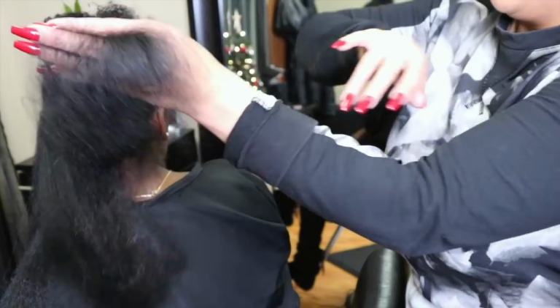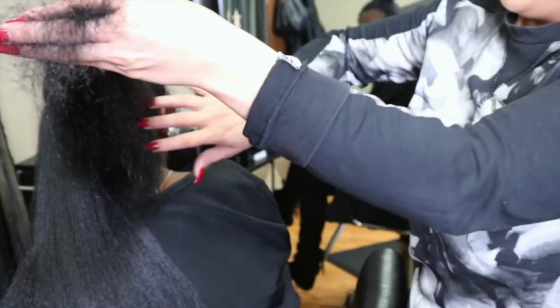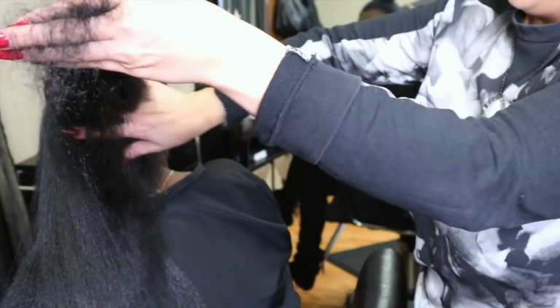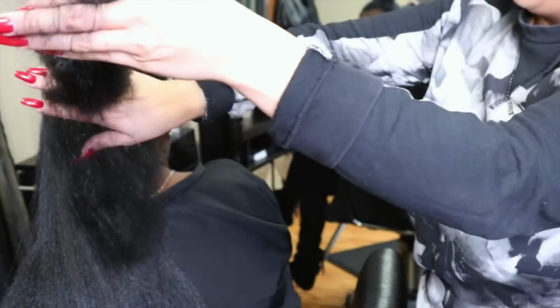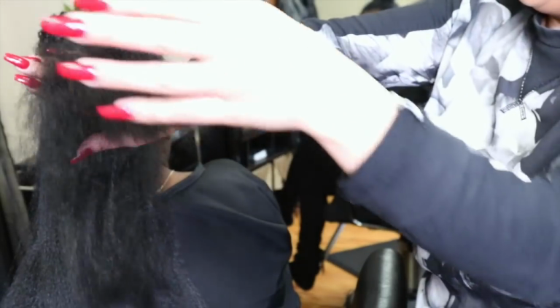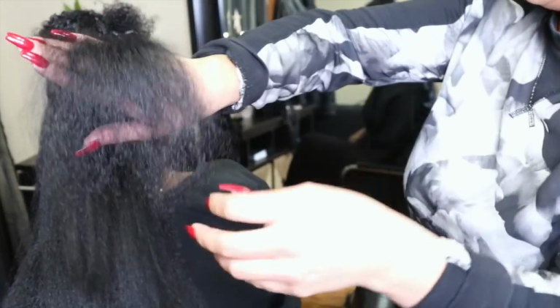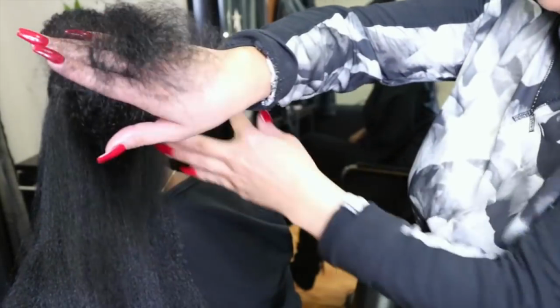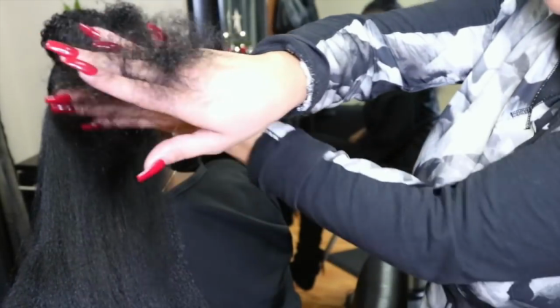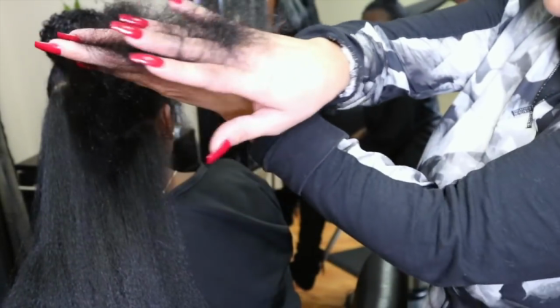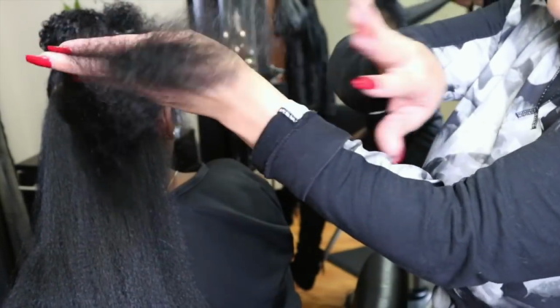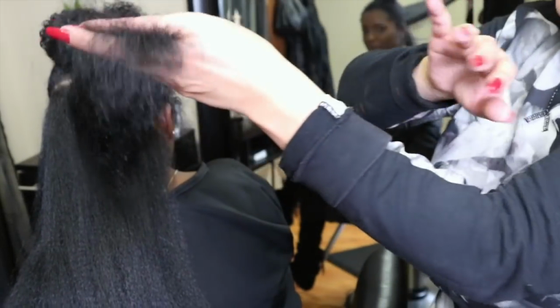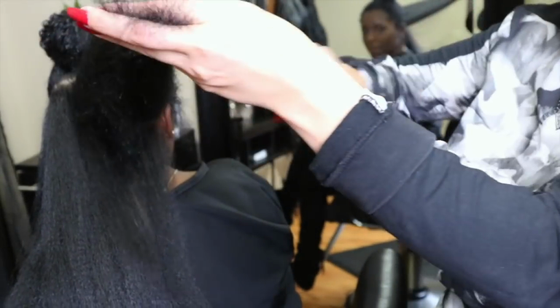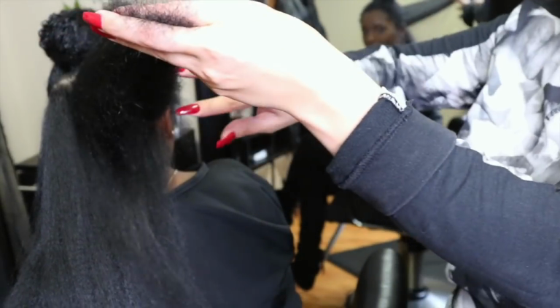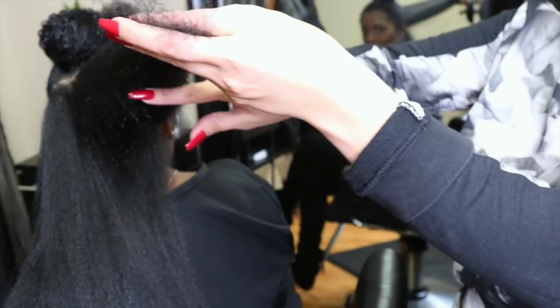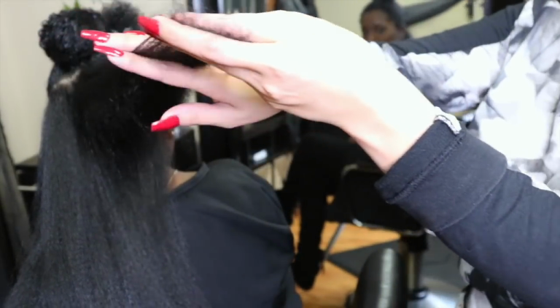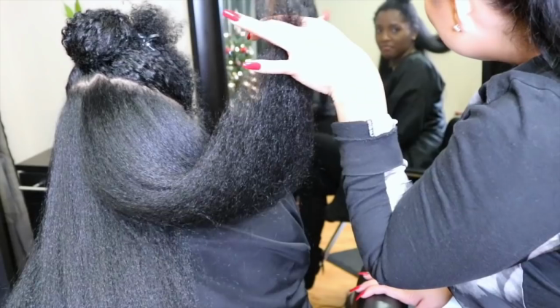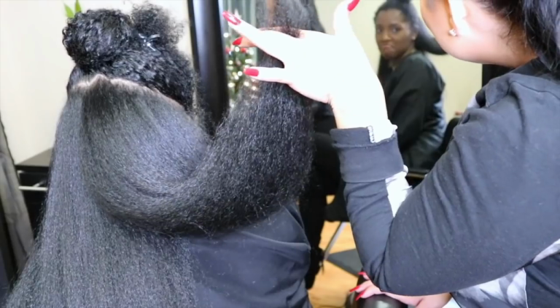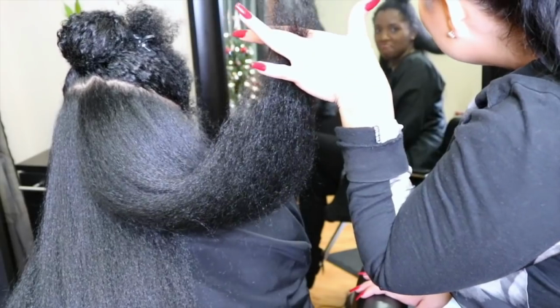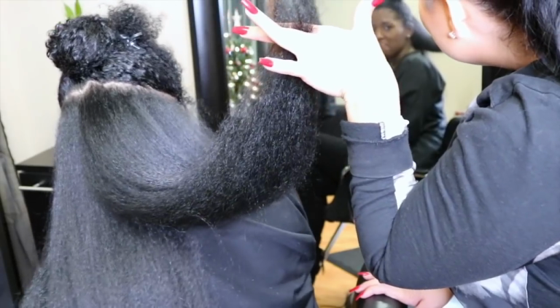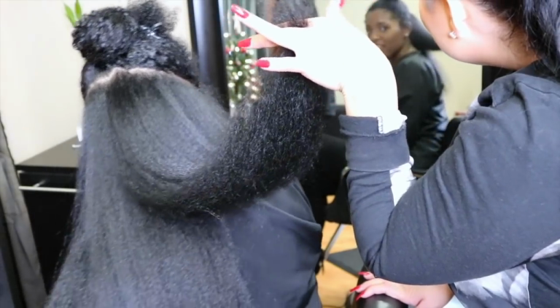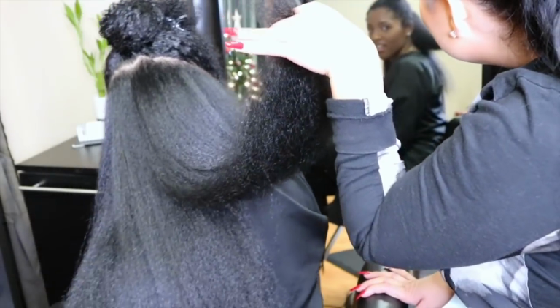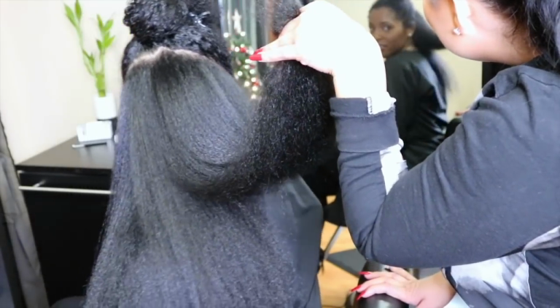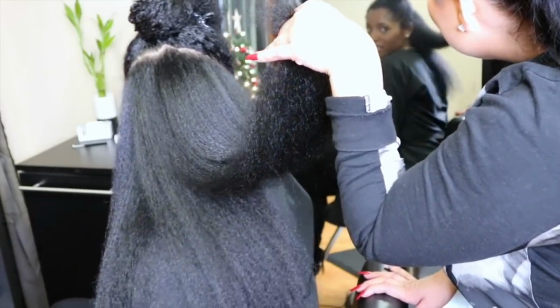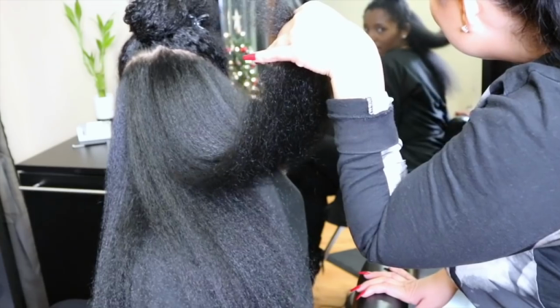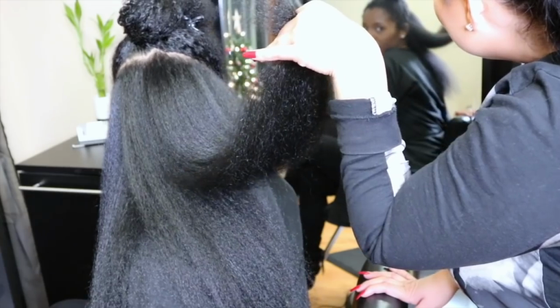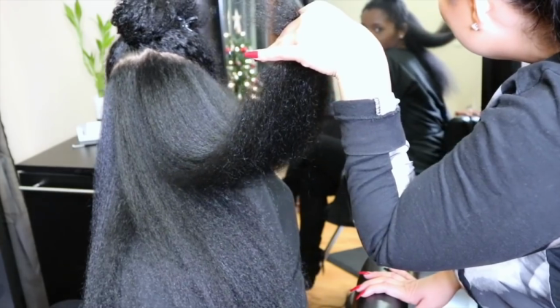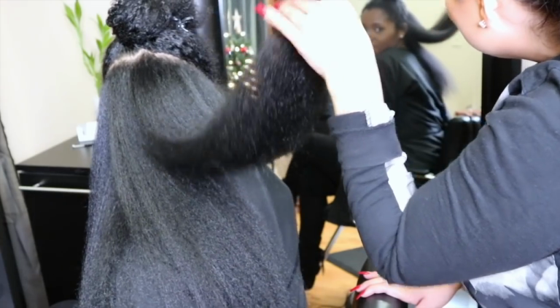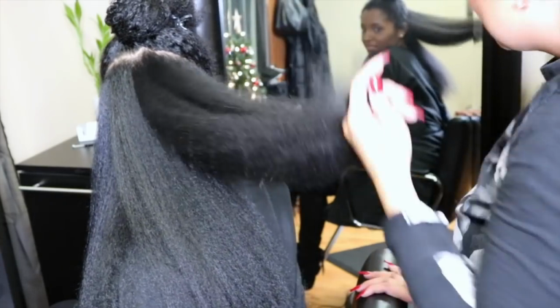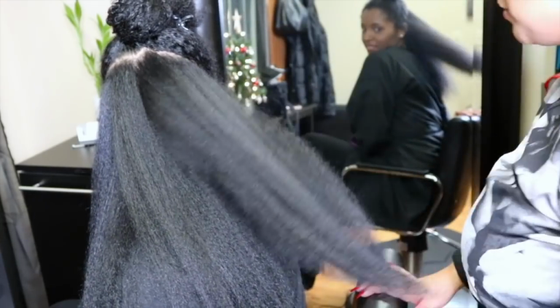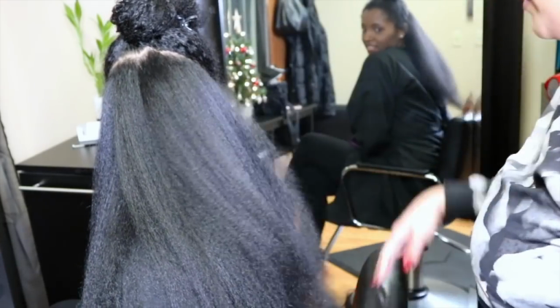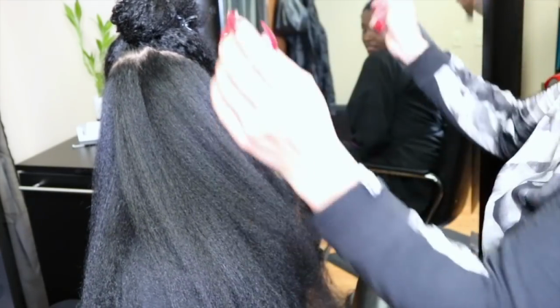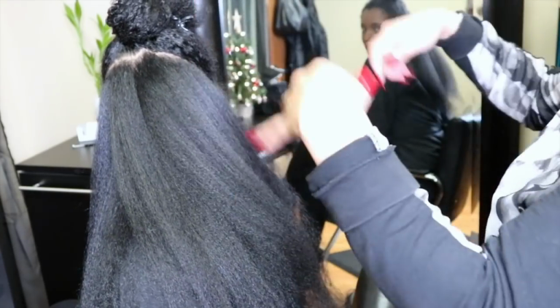So right here she's kind of showing me my ends and how much I will need to get trimmed off.